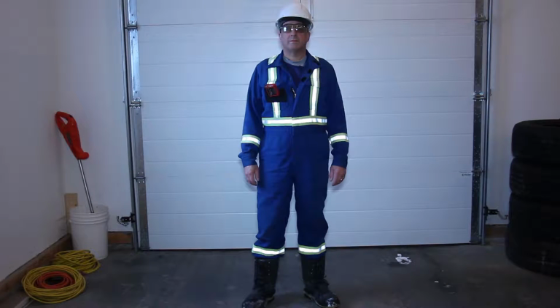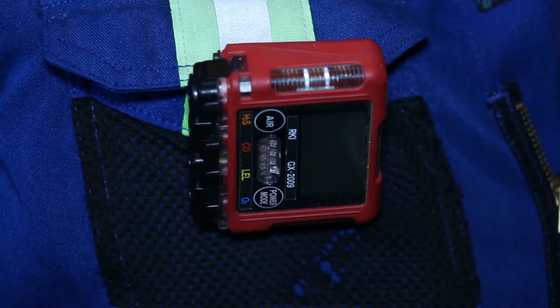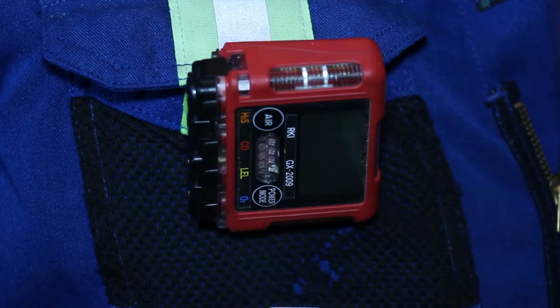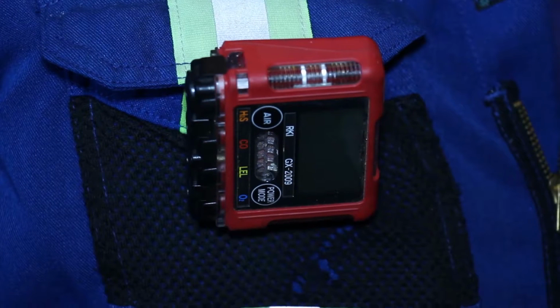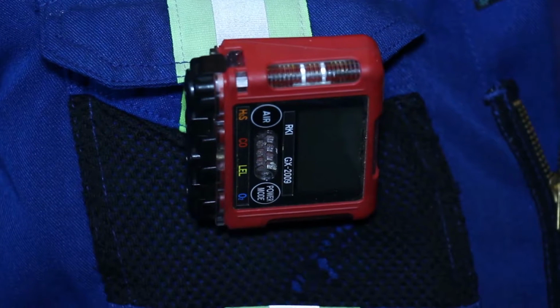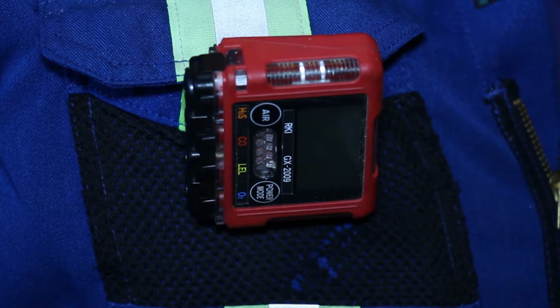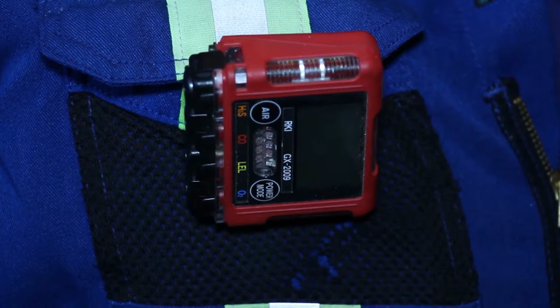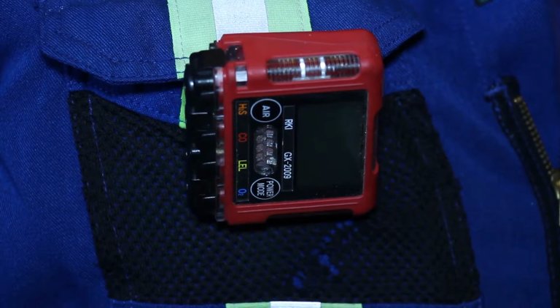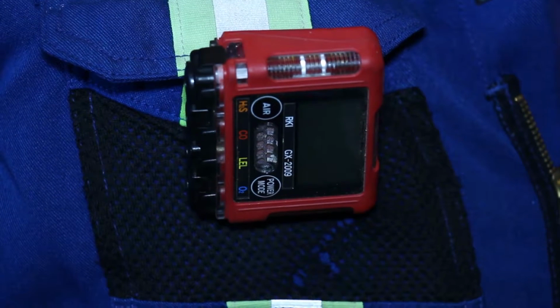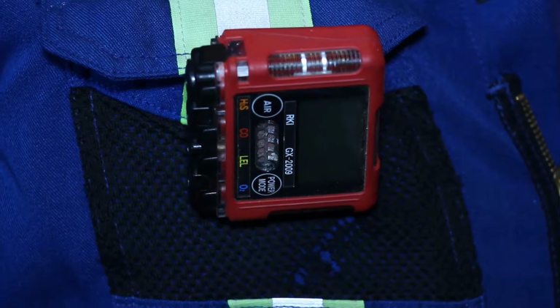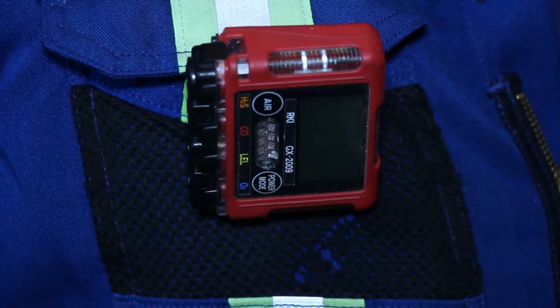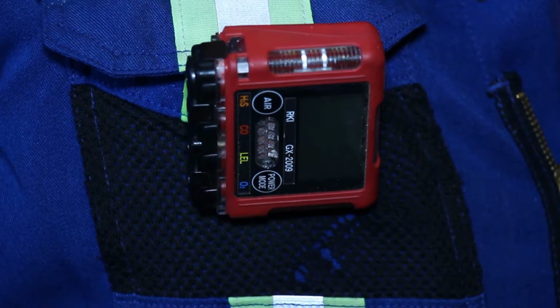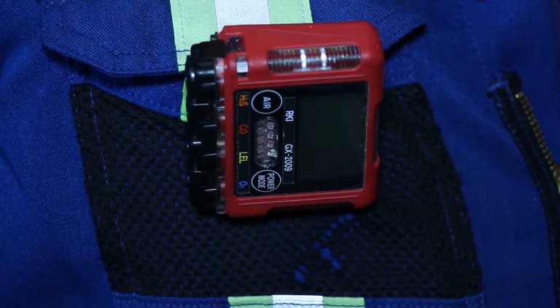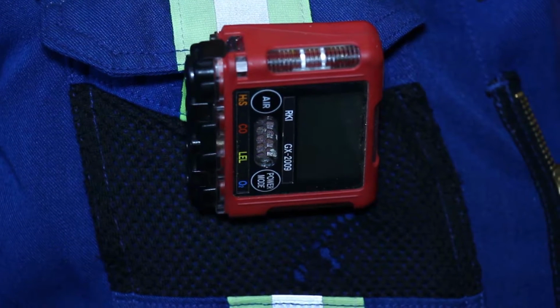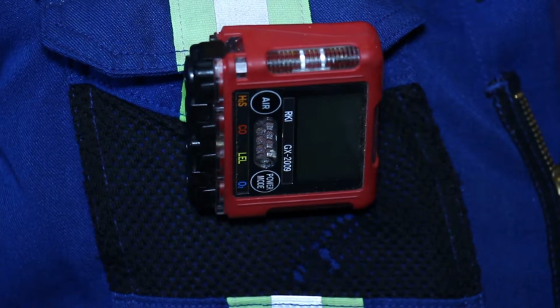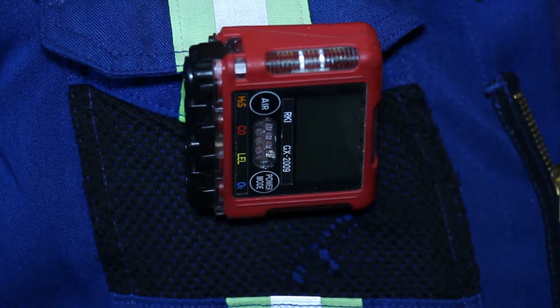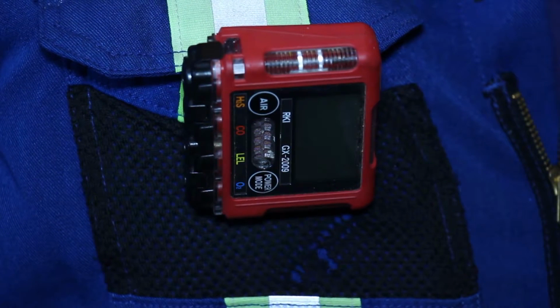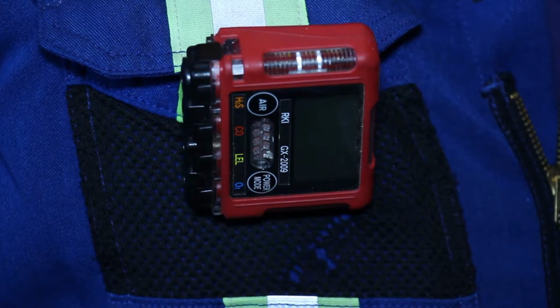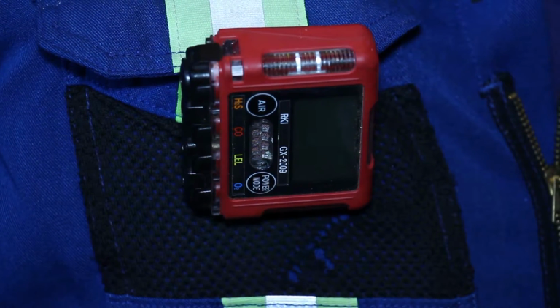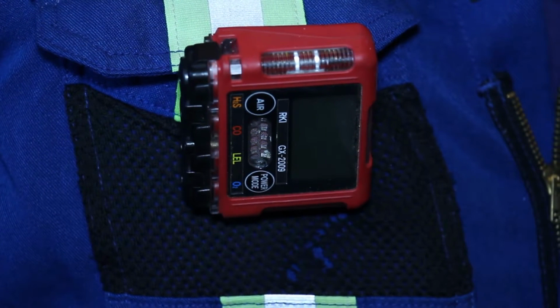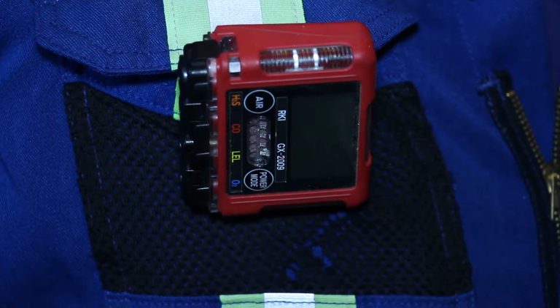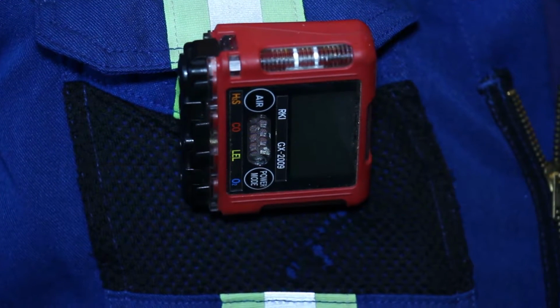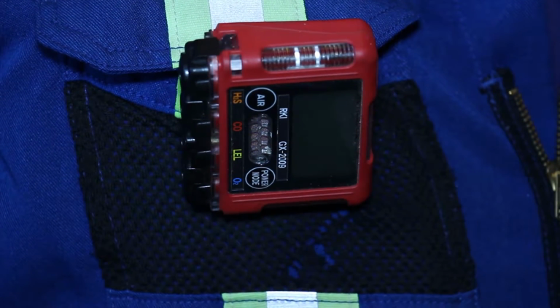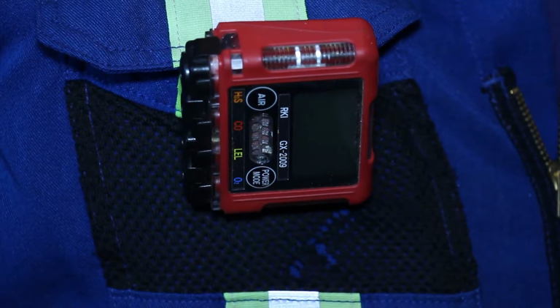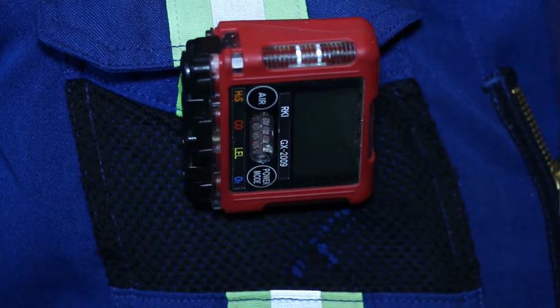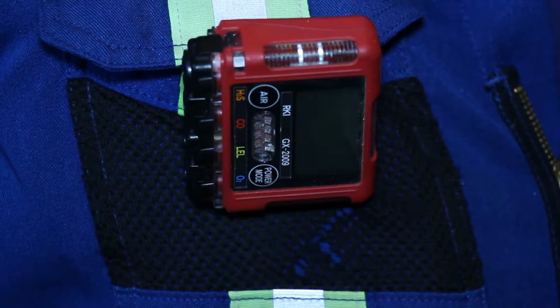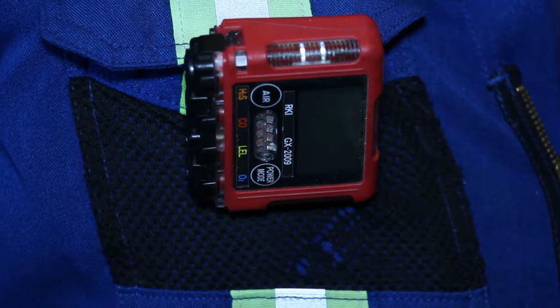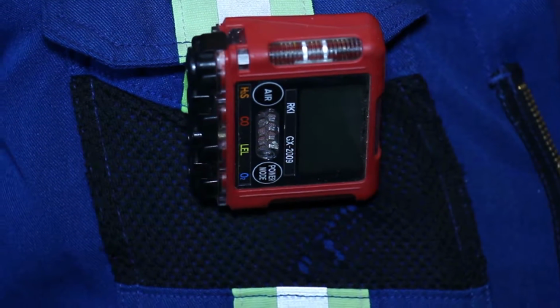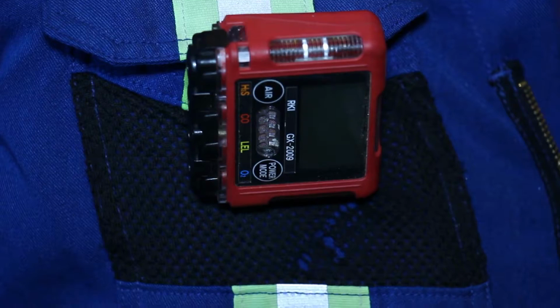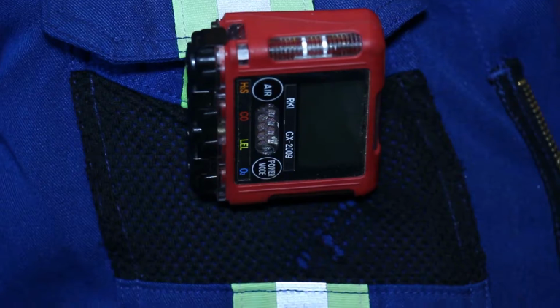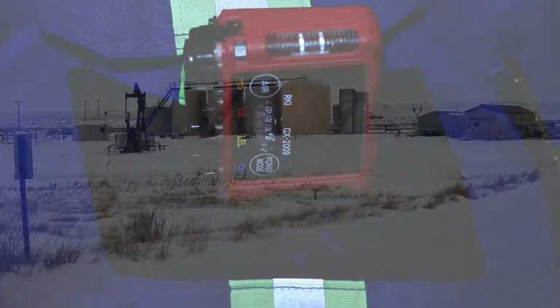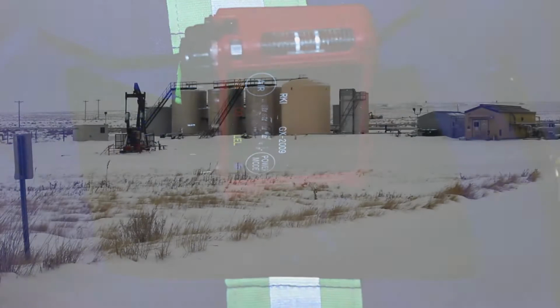A 3 or 4 head monitor is required when working in an H2S or potential O2 and LEL level areas.